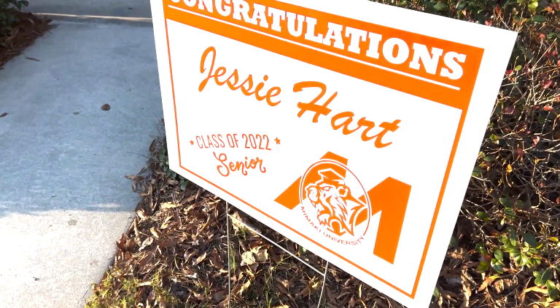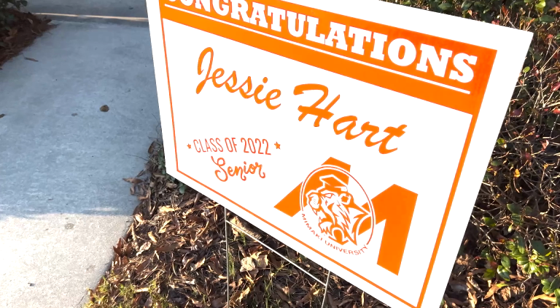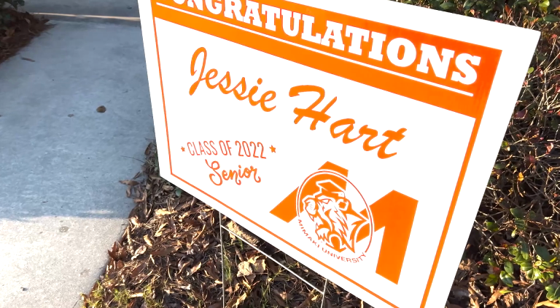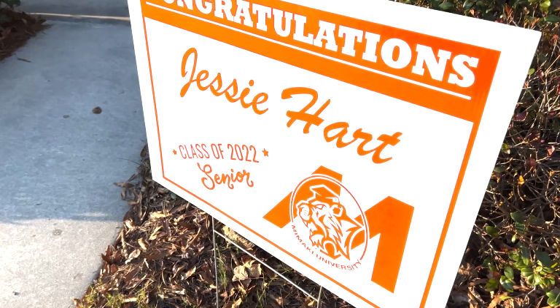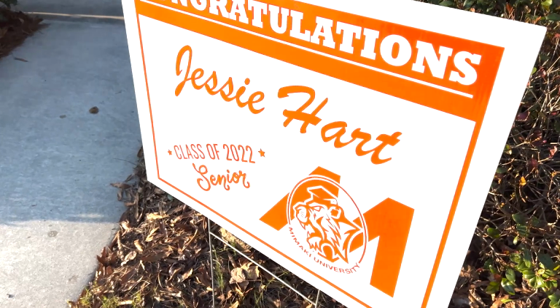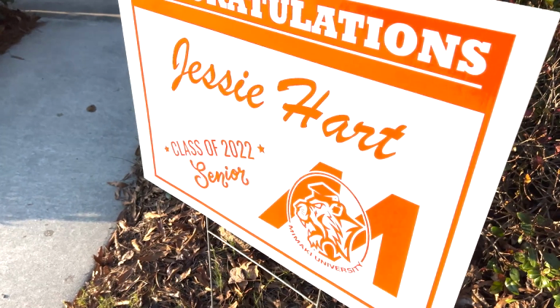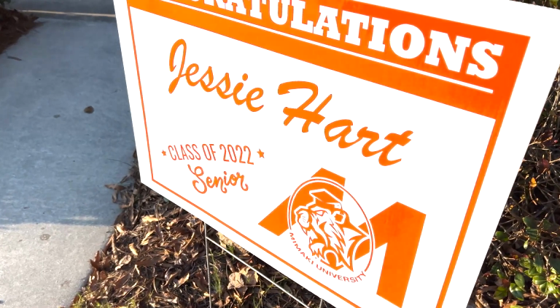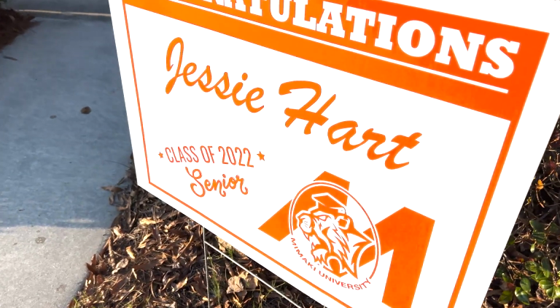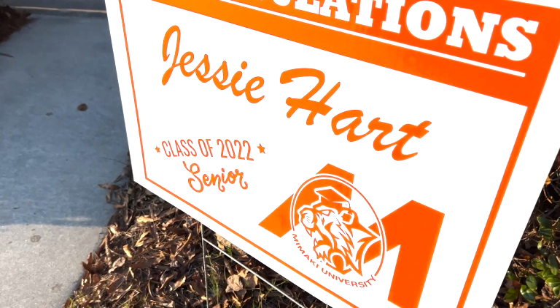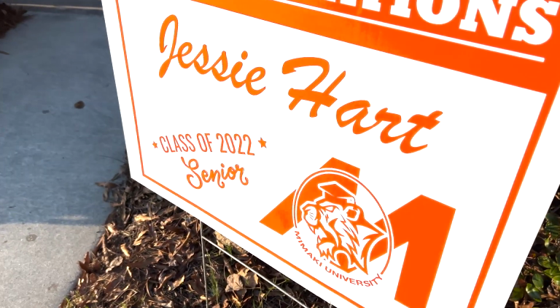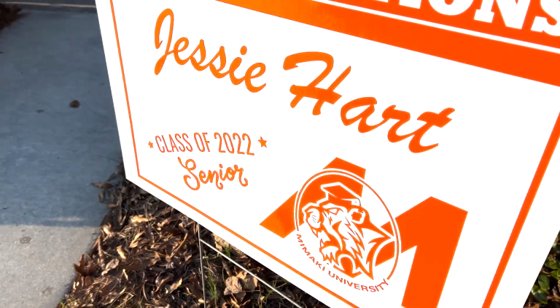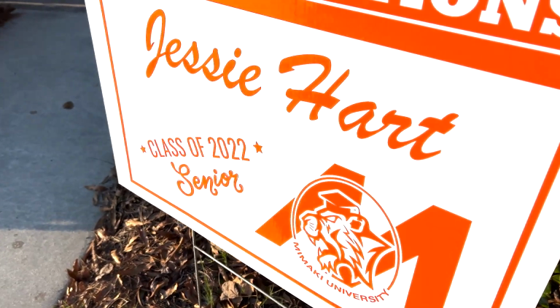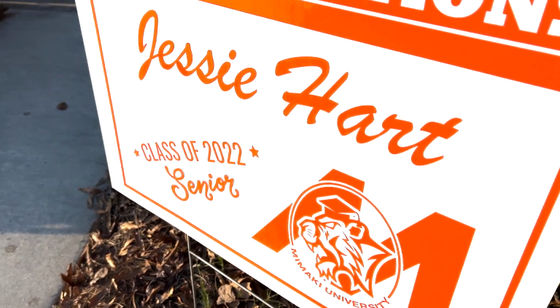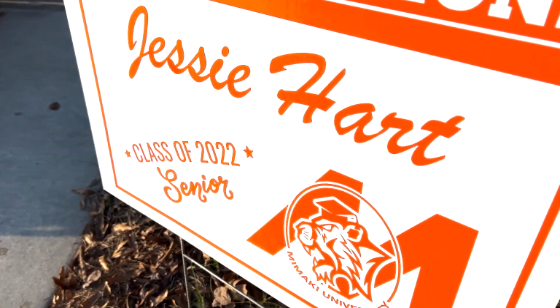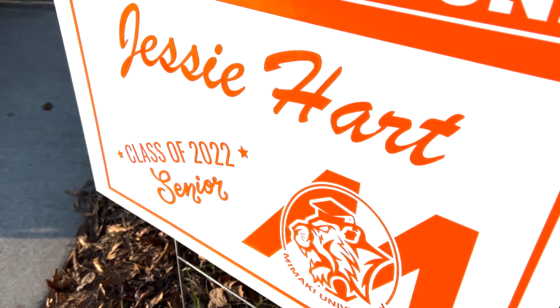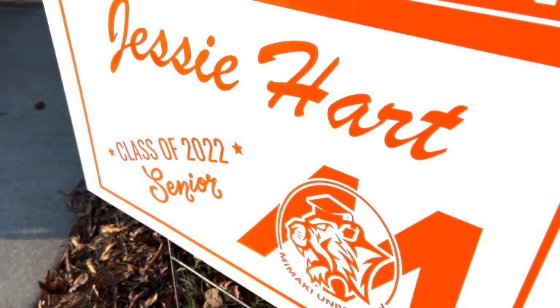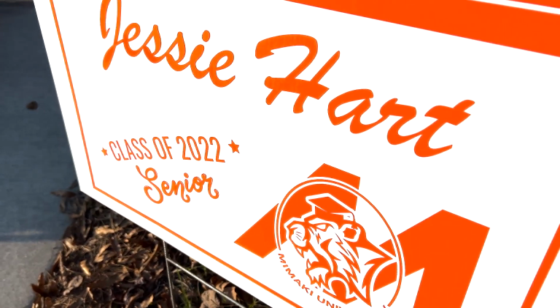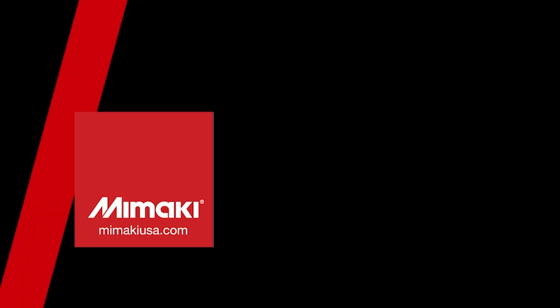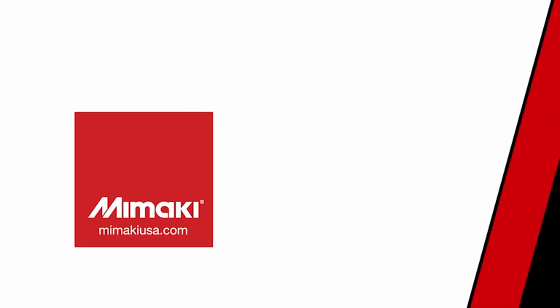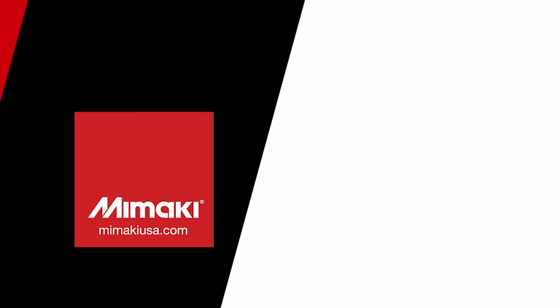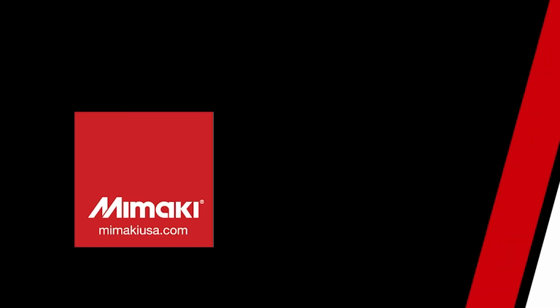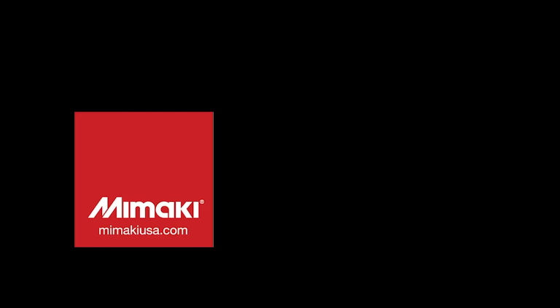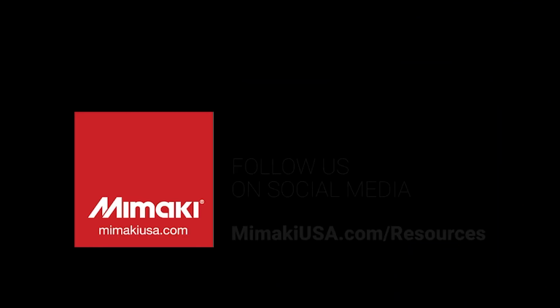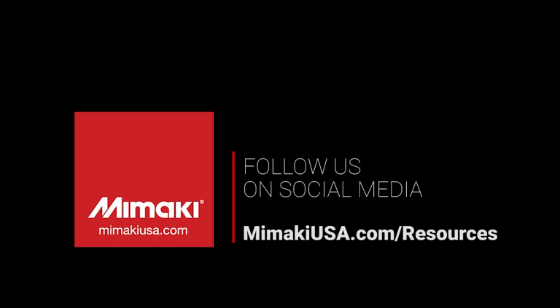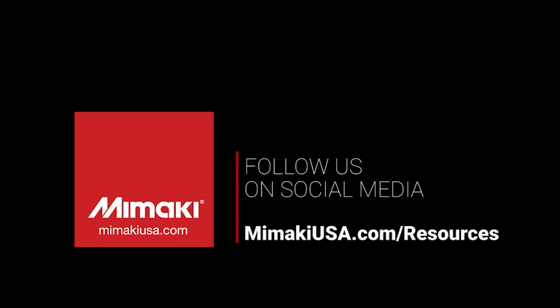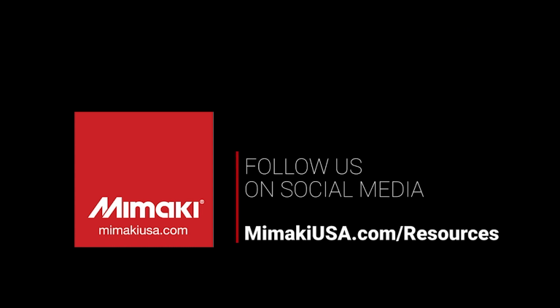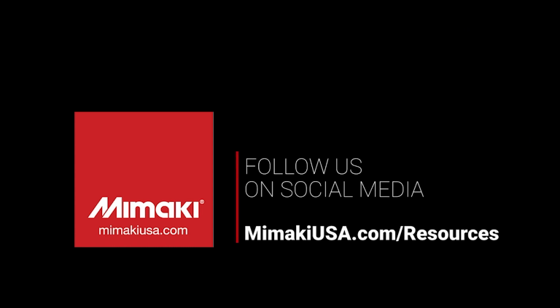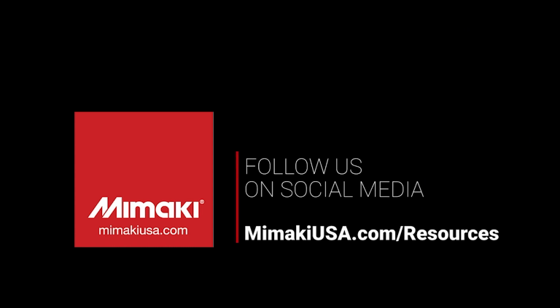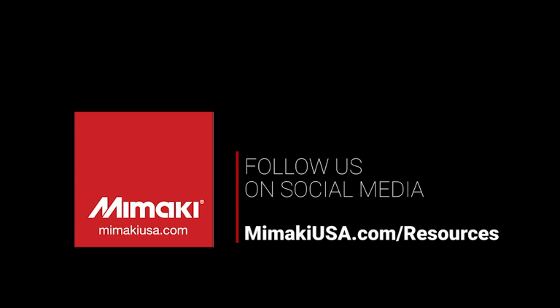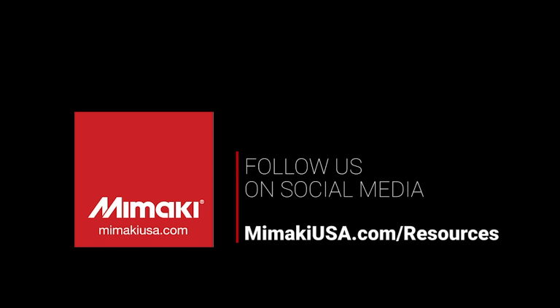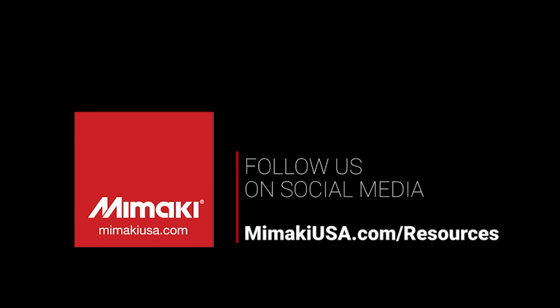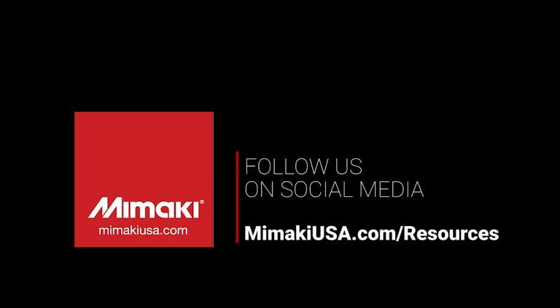Thank you for joining us for another edition of Tips, Tricks, and Techniques. Be sure to follow, like, and subscribe to all our social medias. And we'll see you again soon.